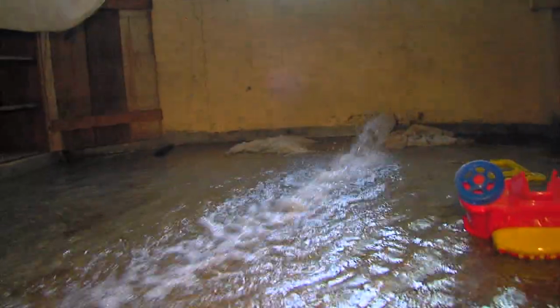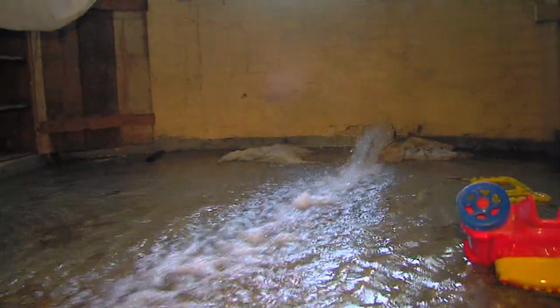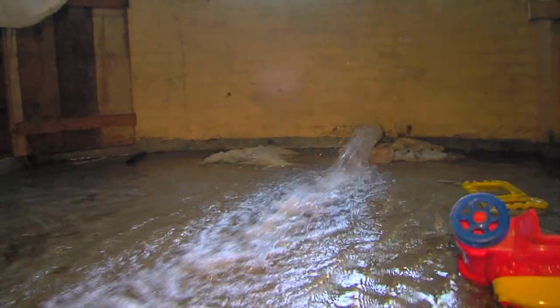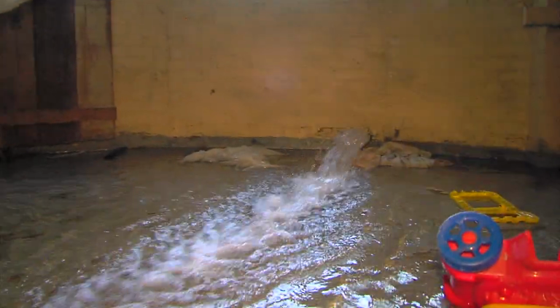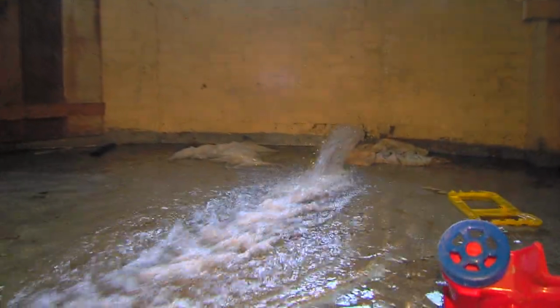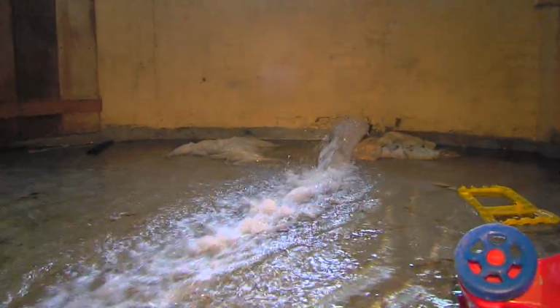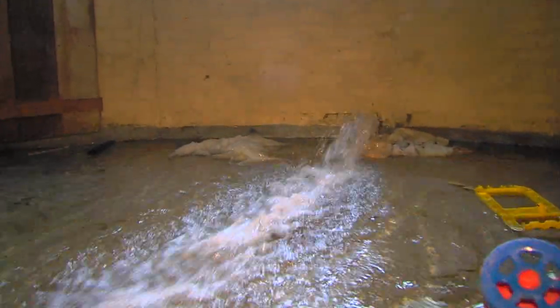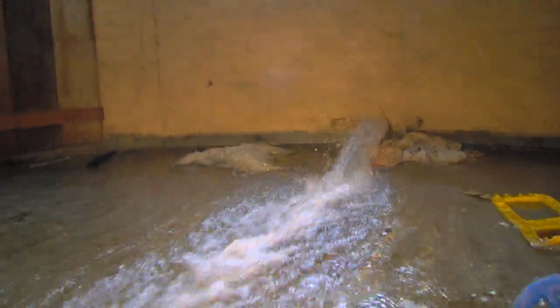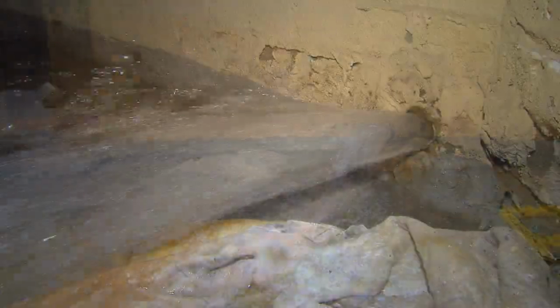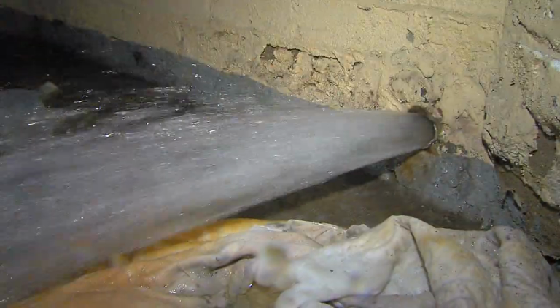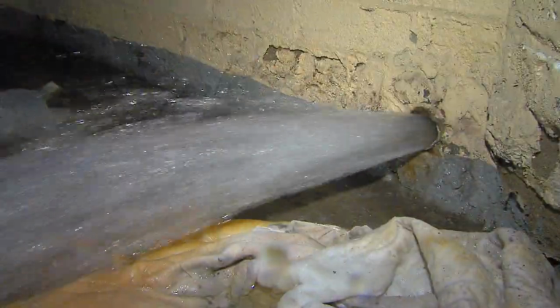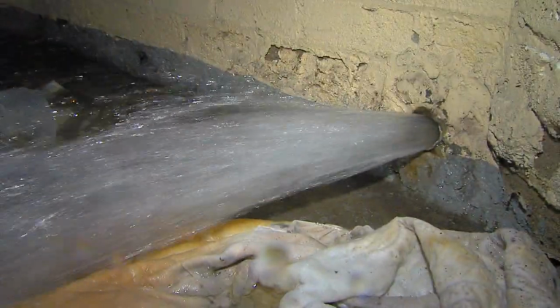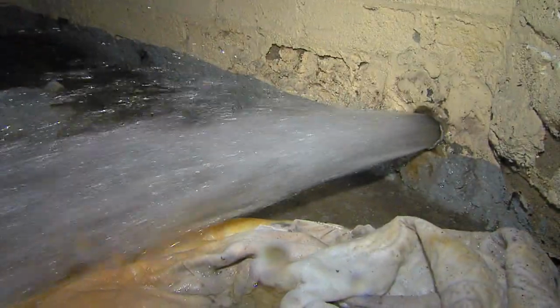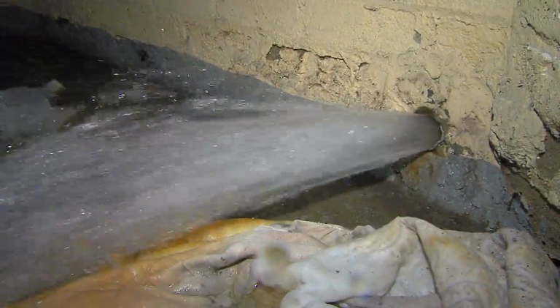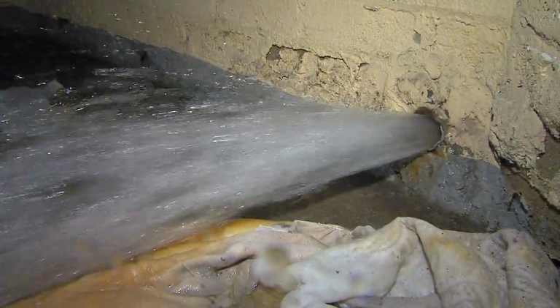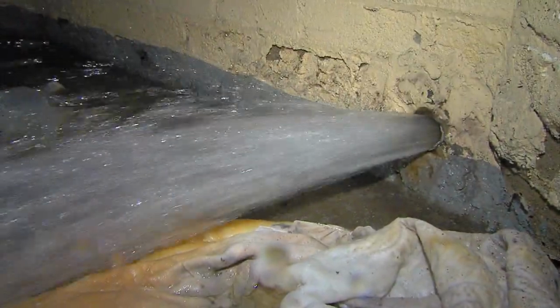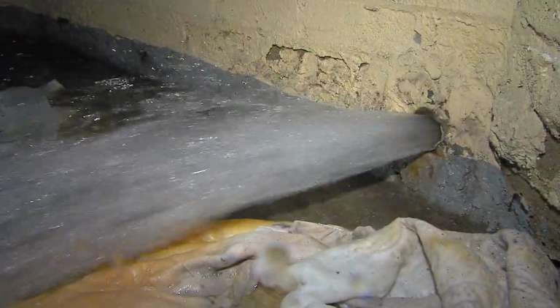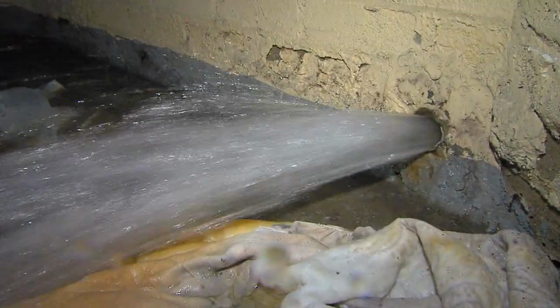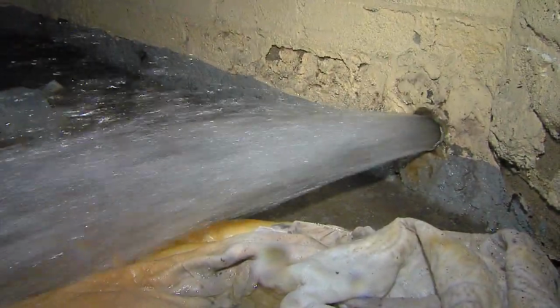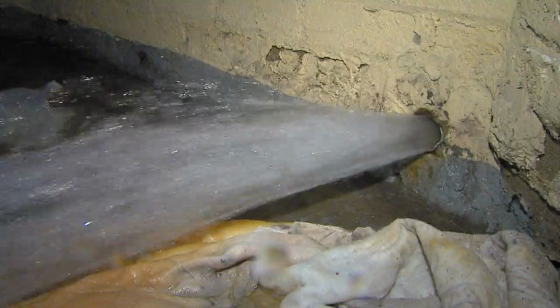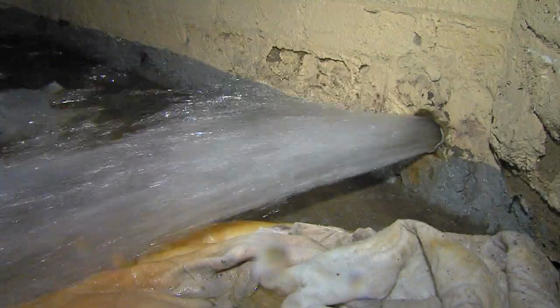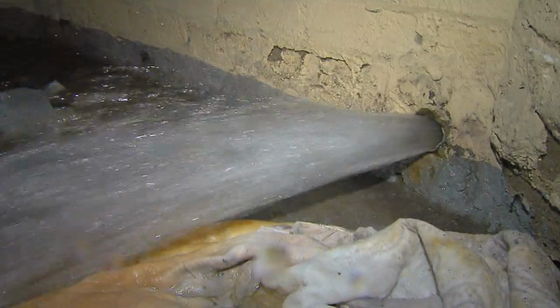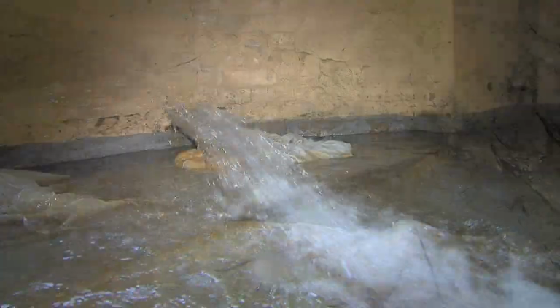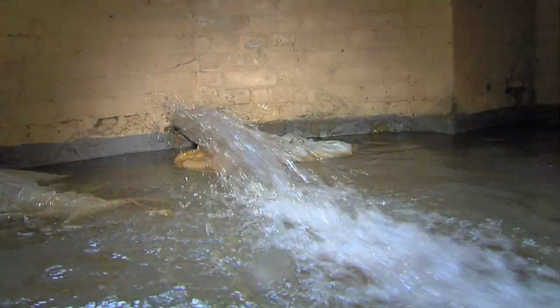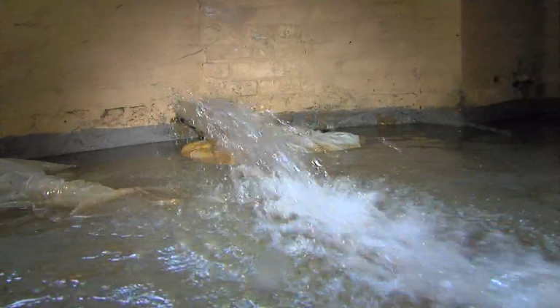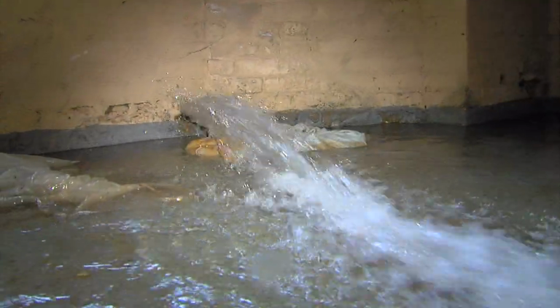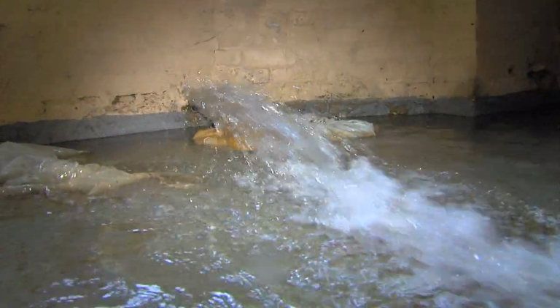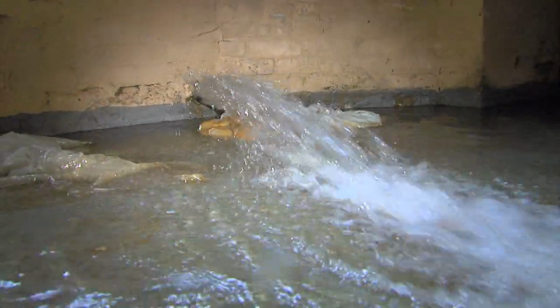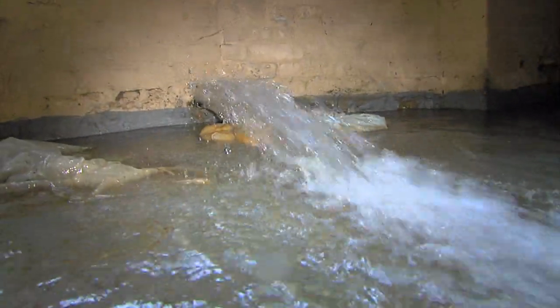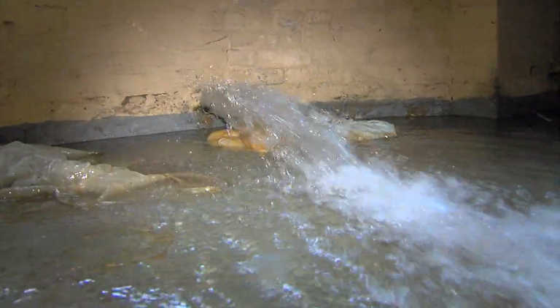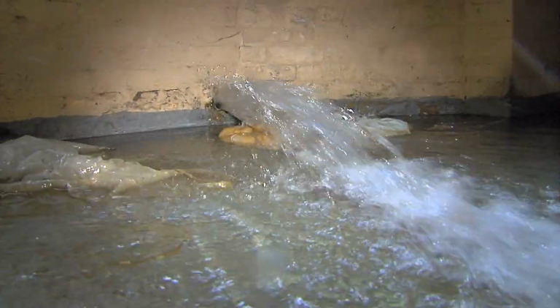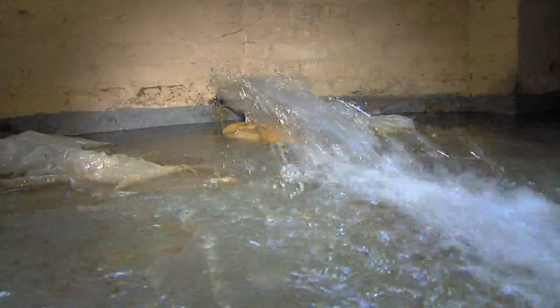There, fresh drinking water is gushing out of a big pipe and going down the drain. A neighbor says it's been flowing for months.